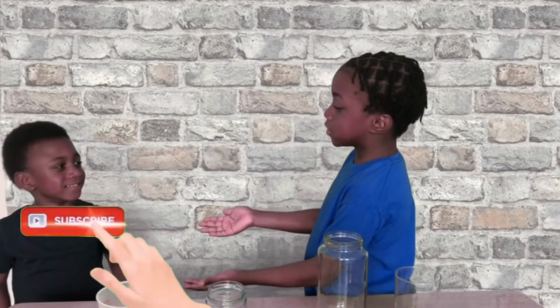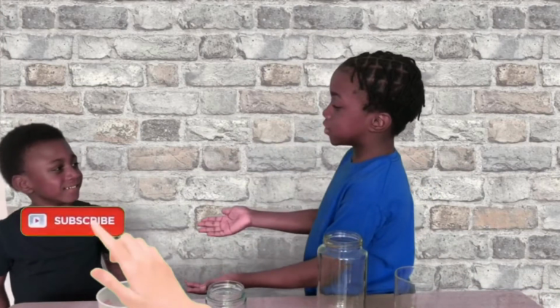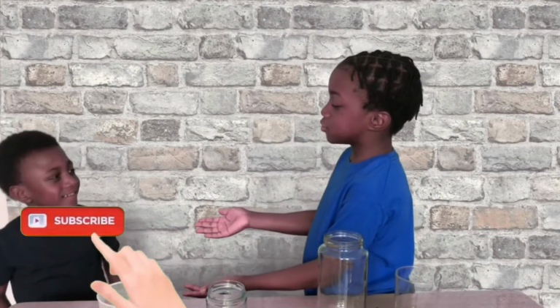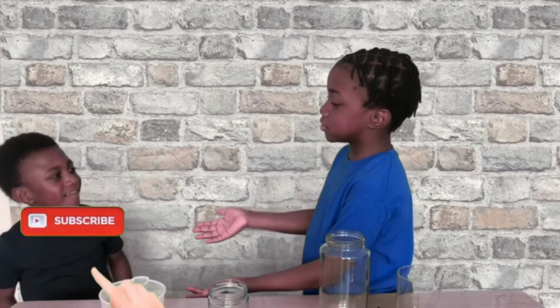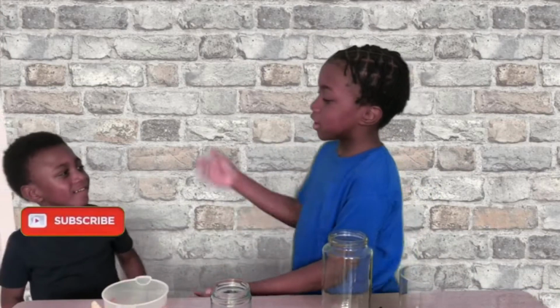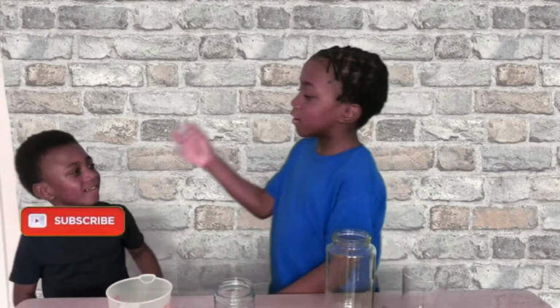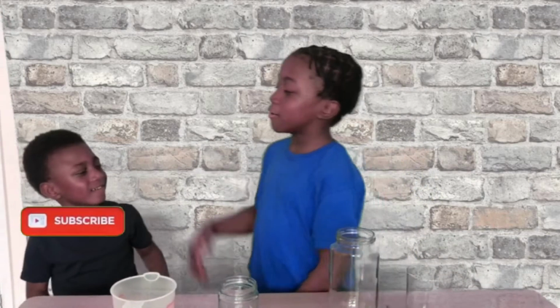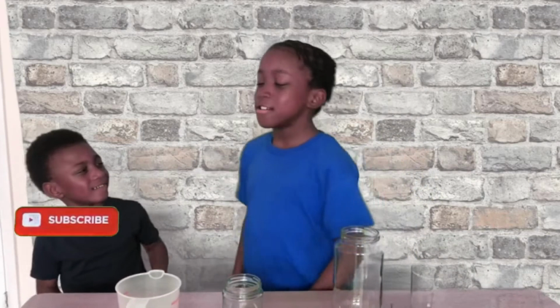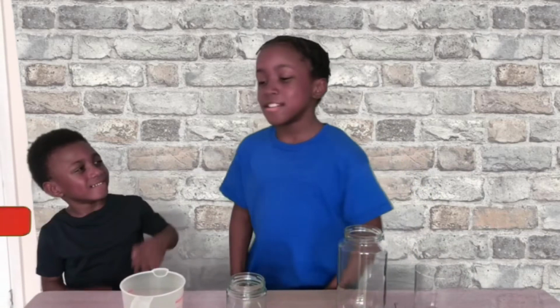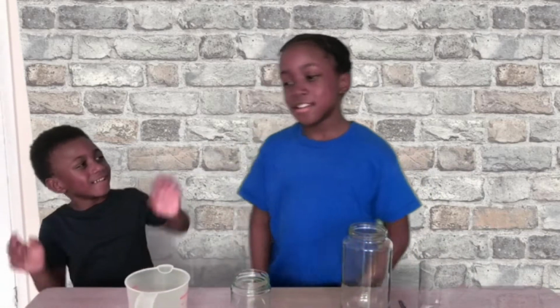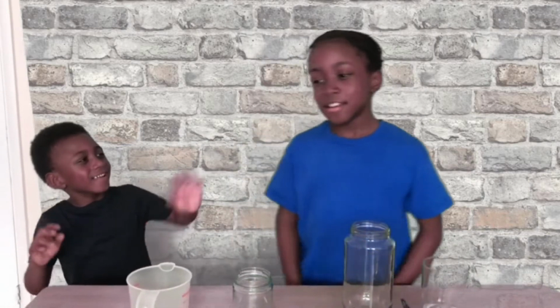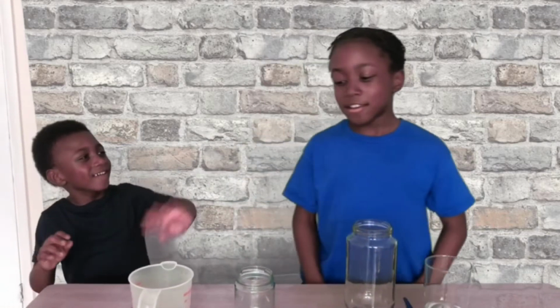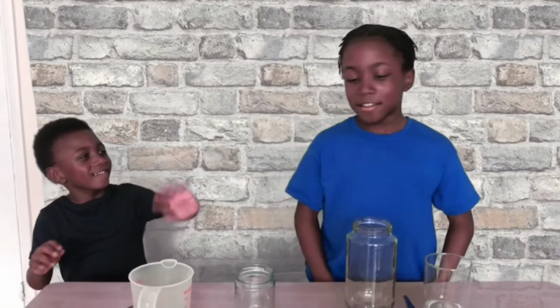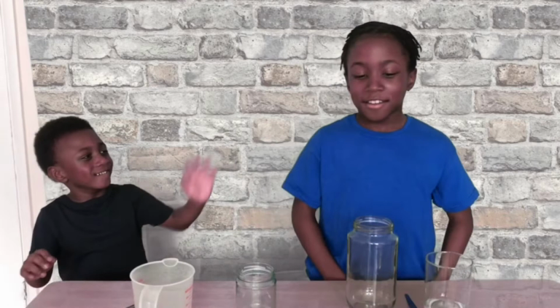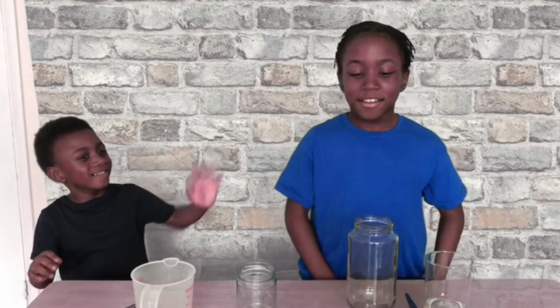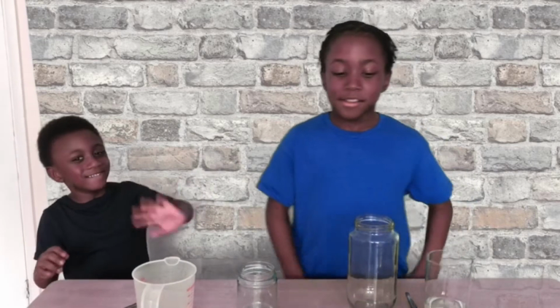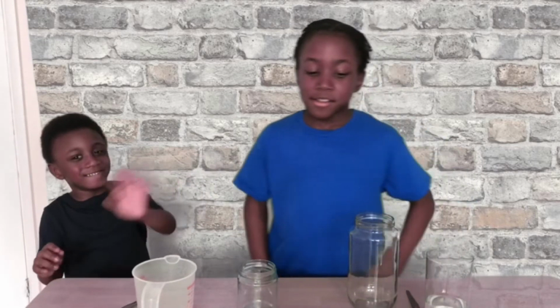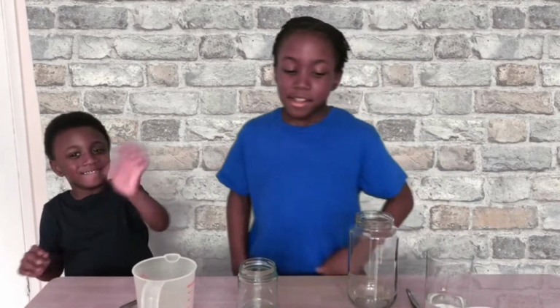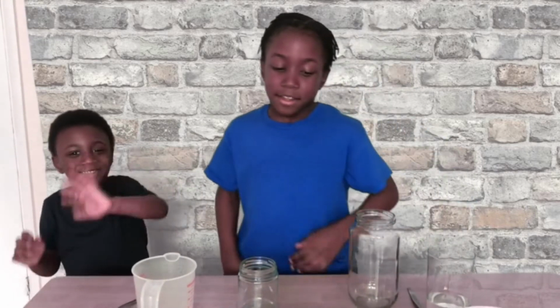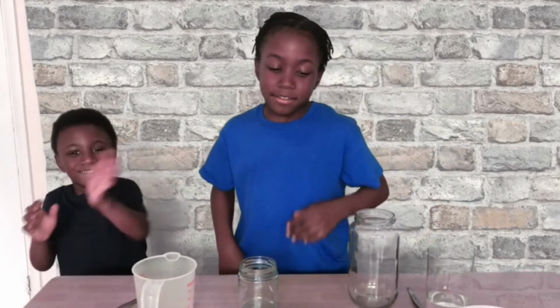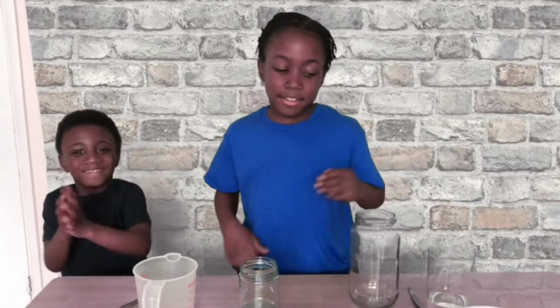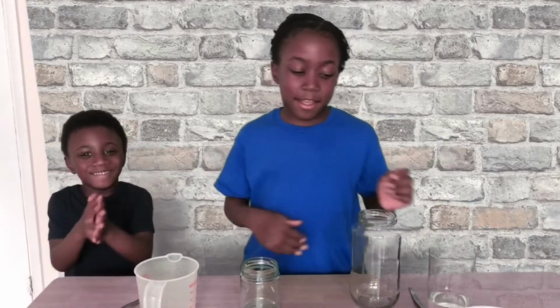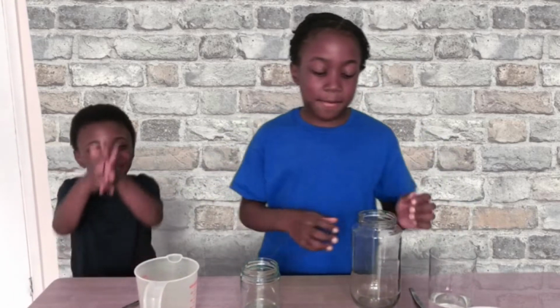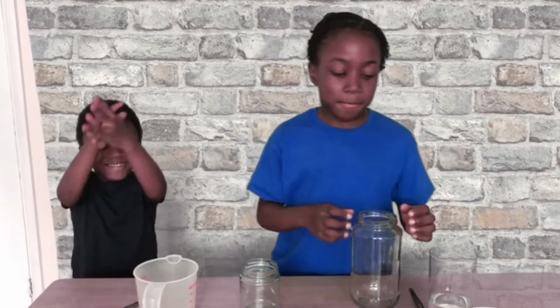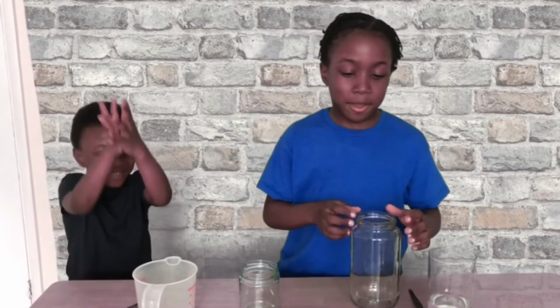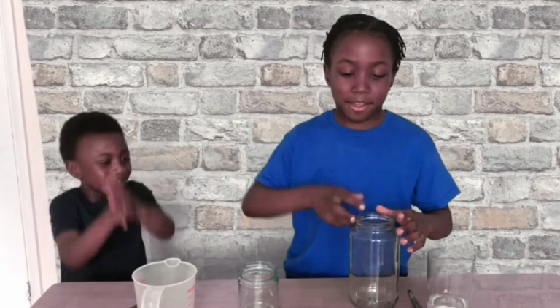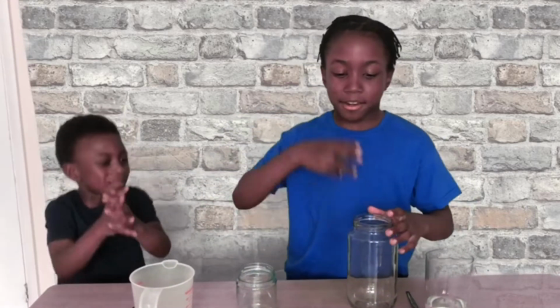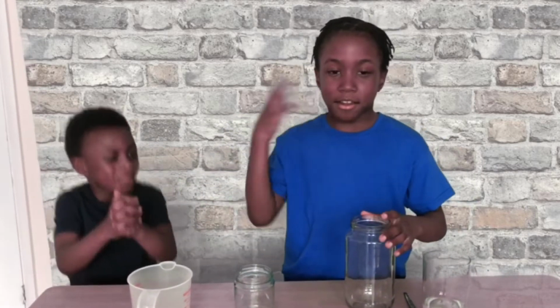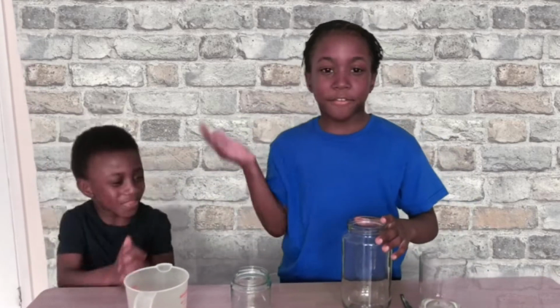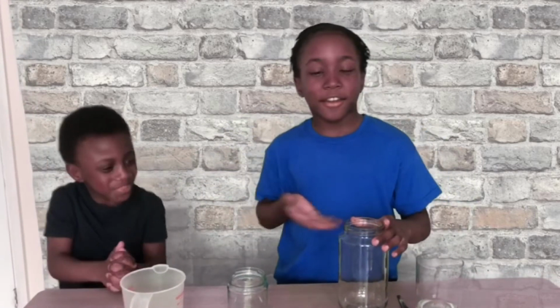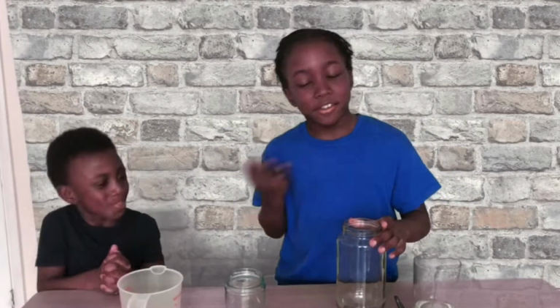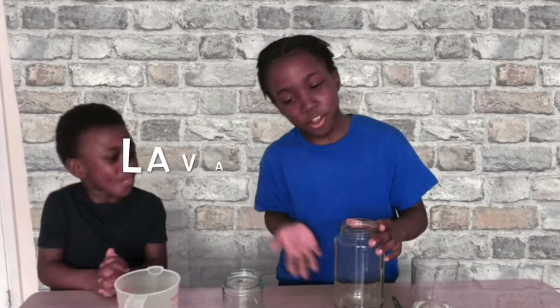Hey Sean, say hello. And today we'll make a lava lamp in a jar.